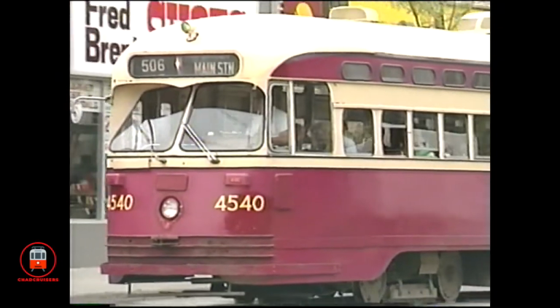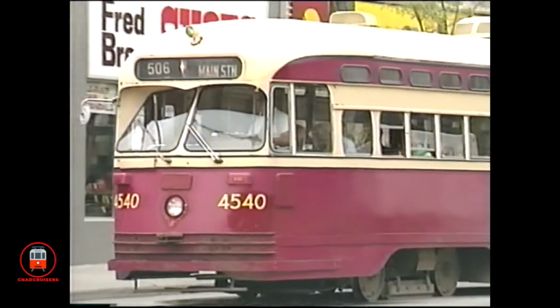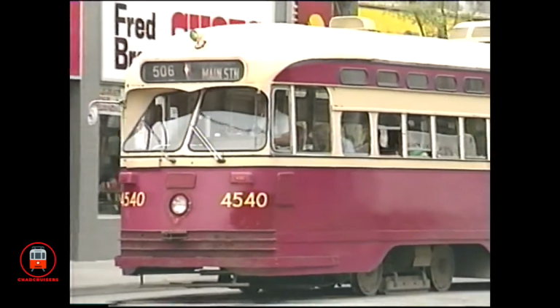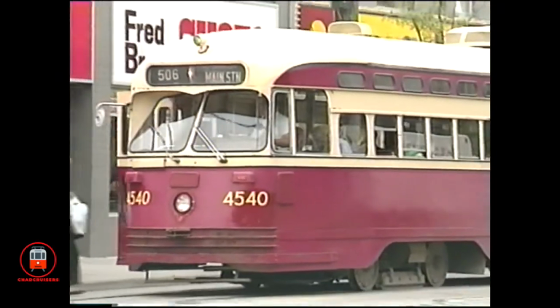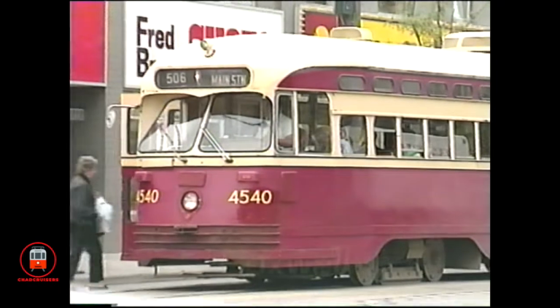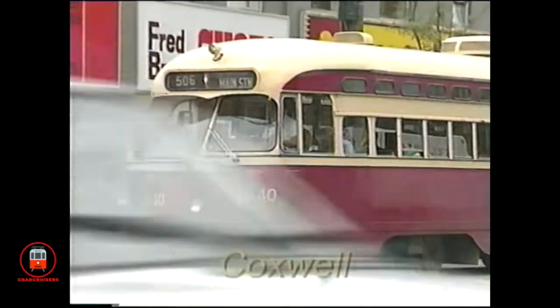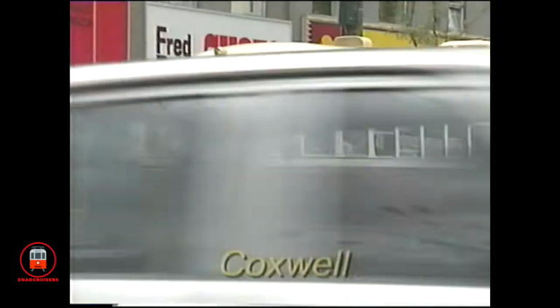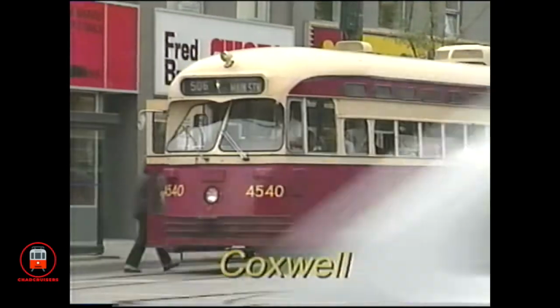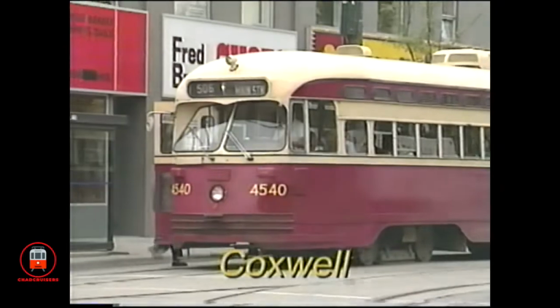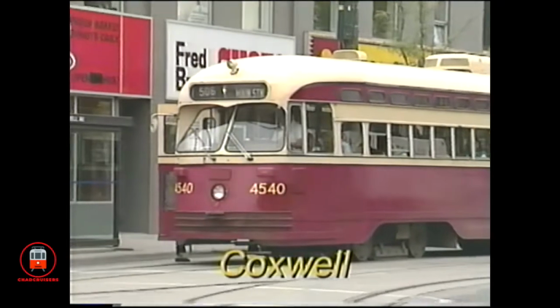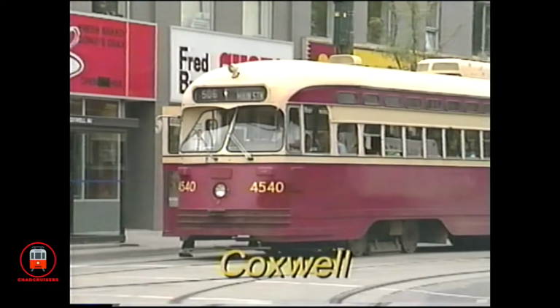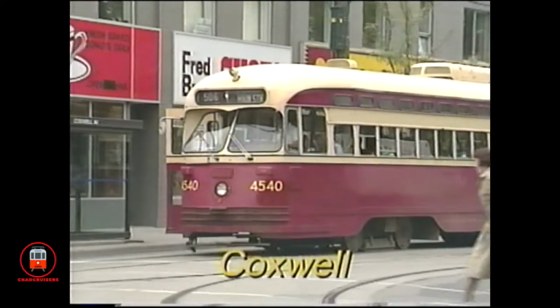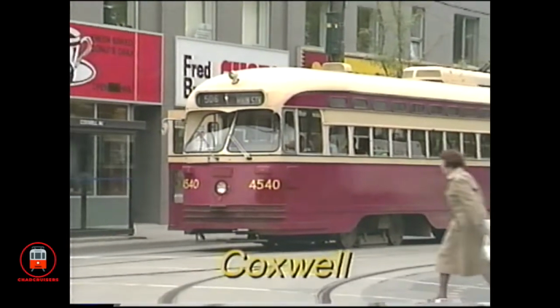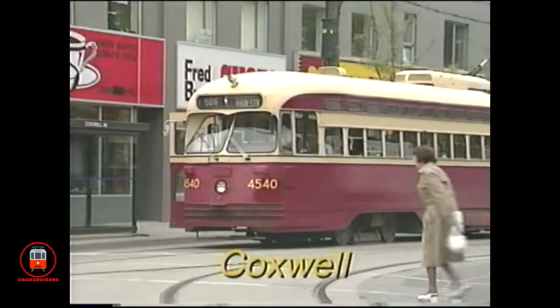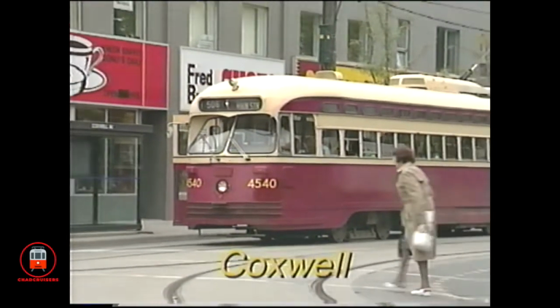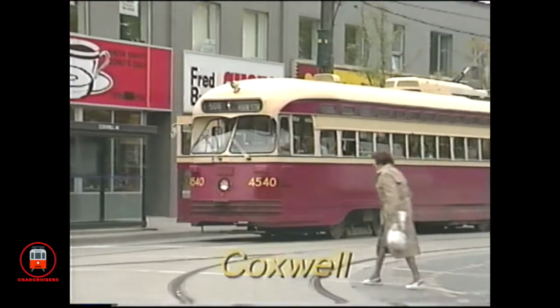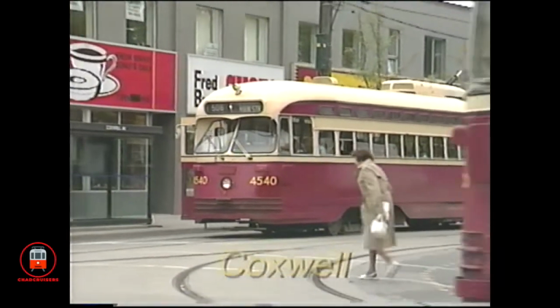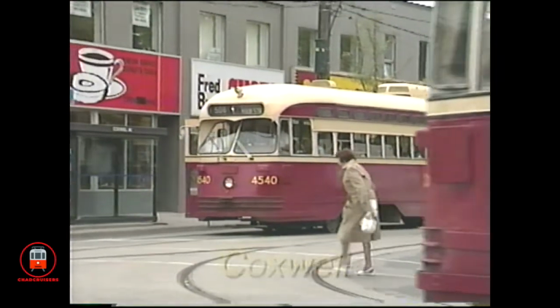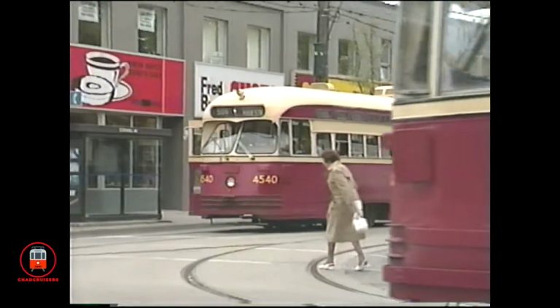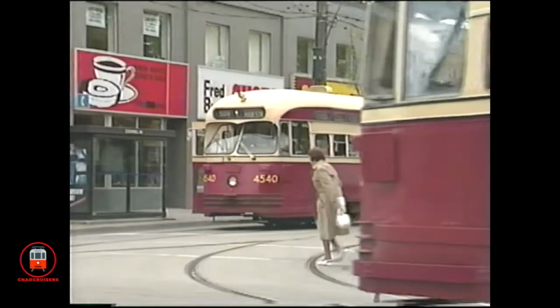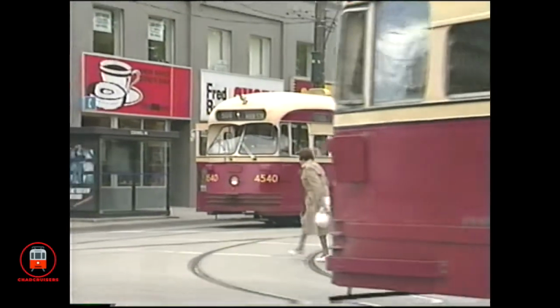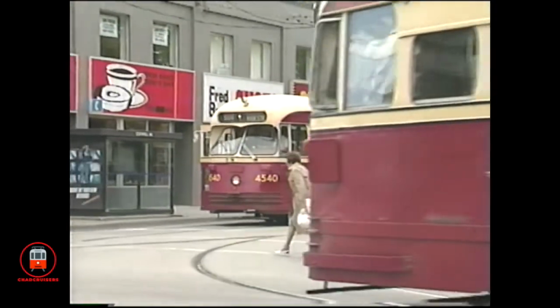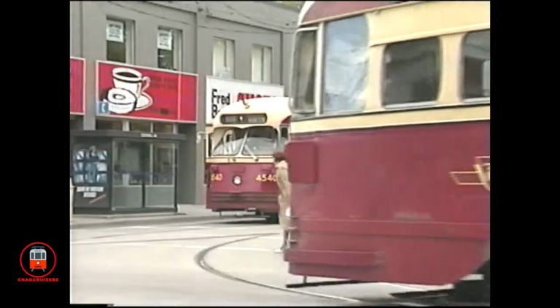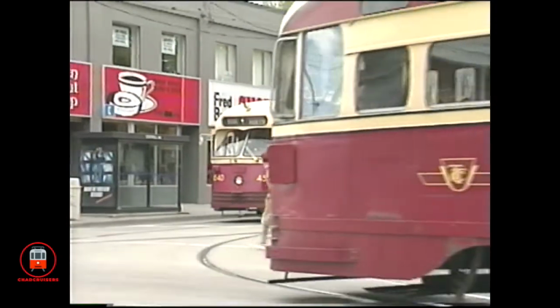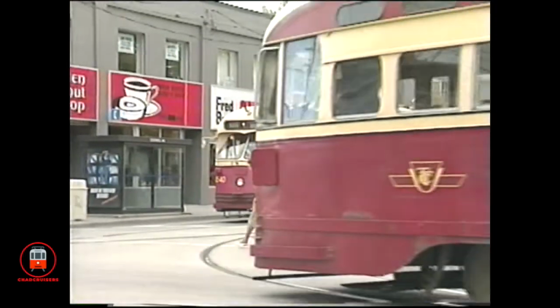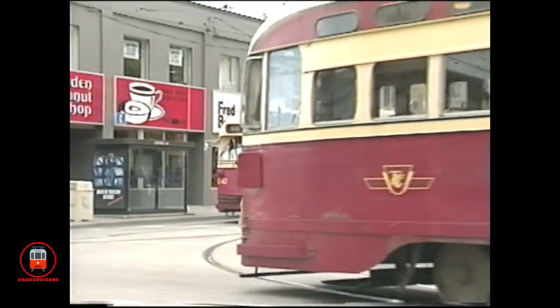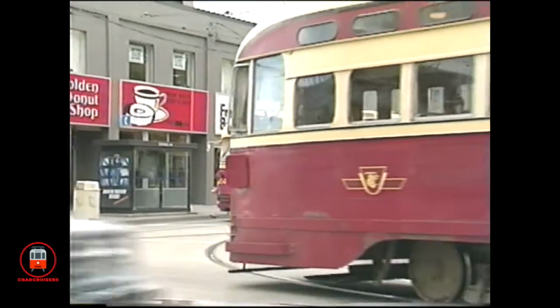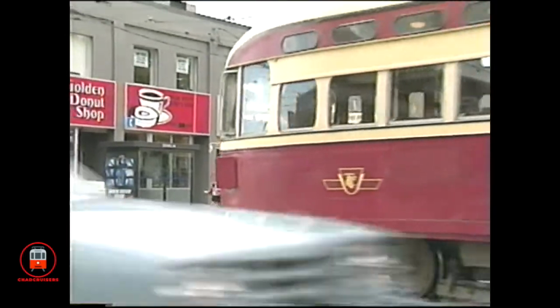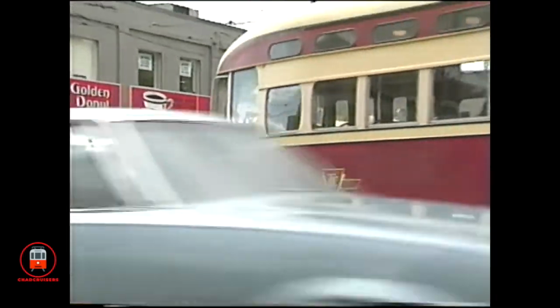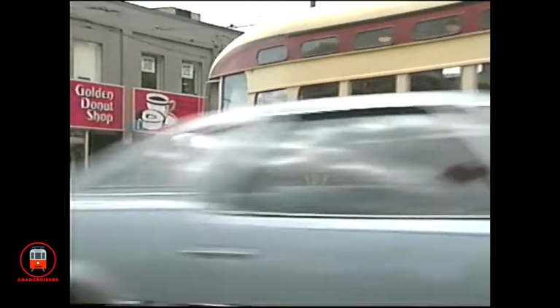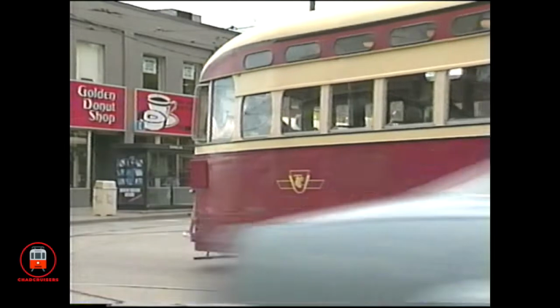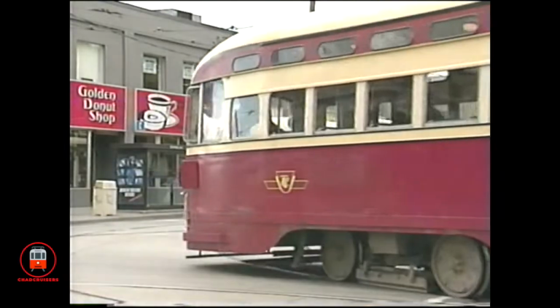Unfortunately for PCC 4546, it did not qualify for the final rebuild and was scrapped.